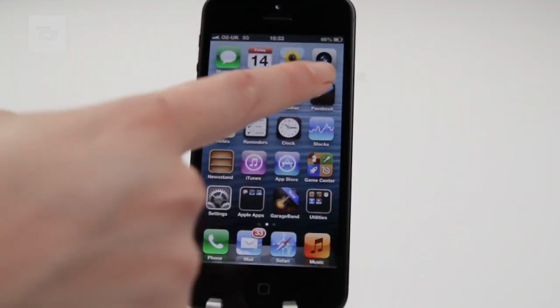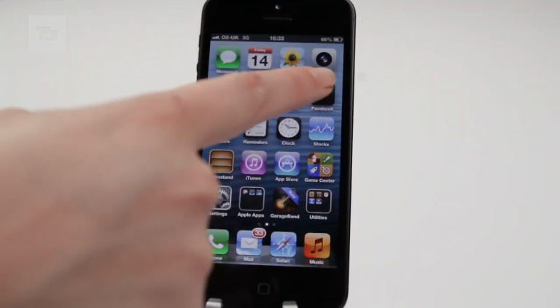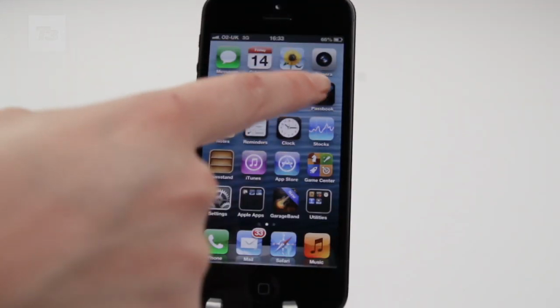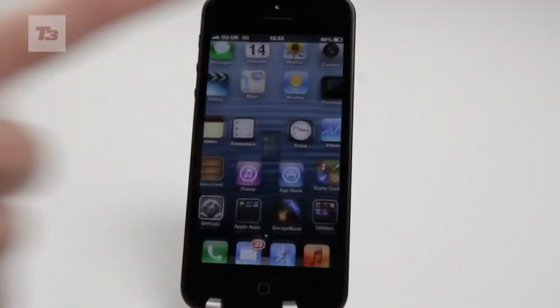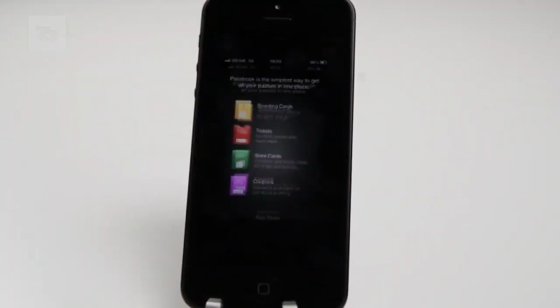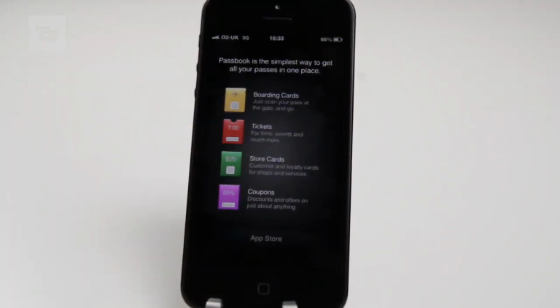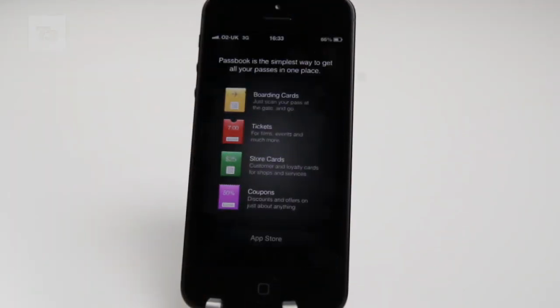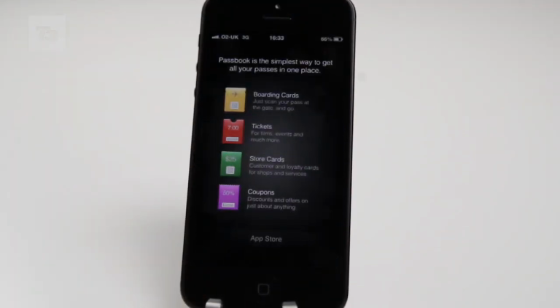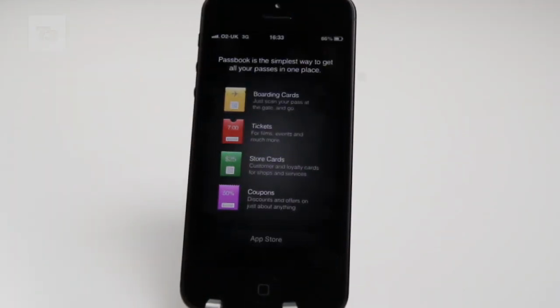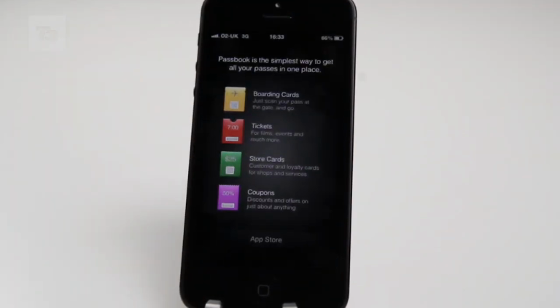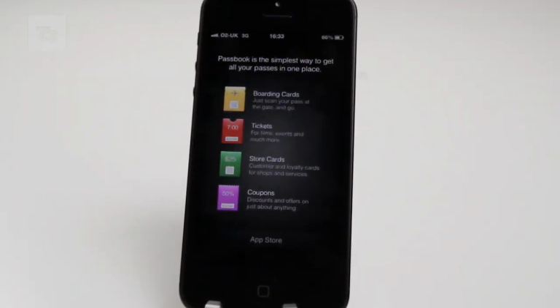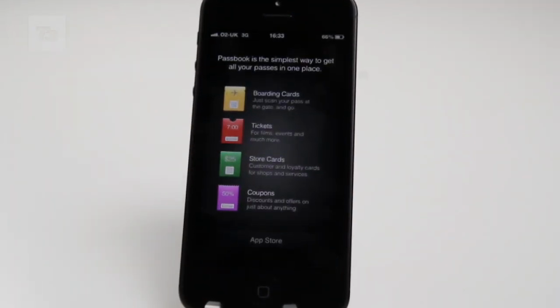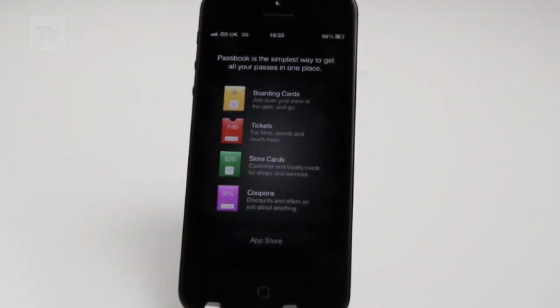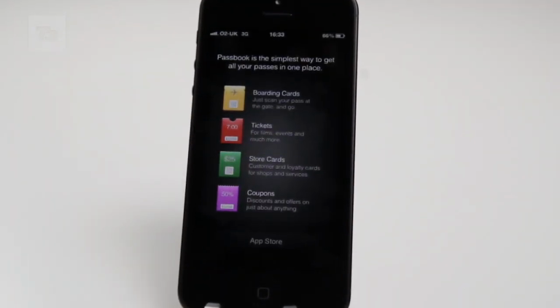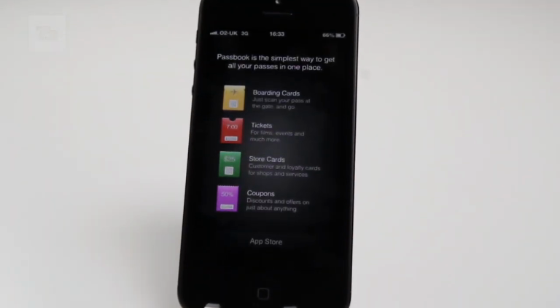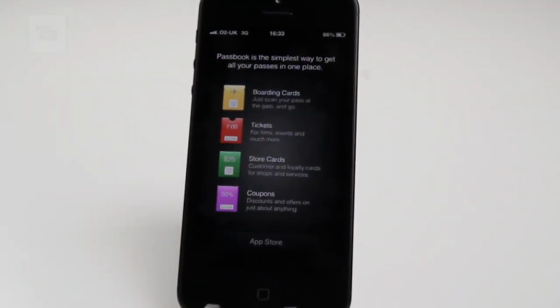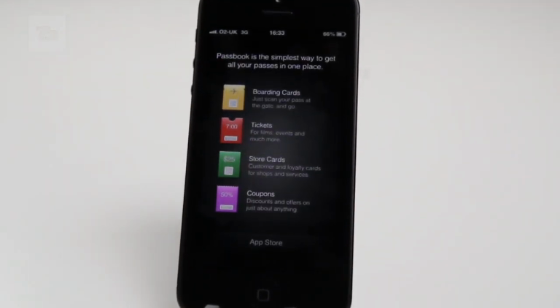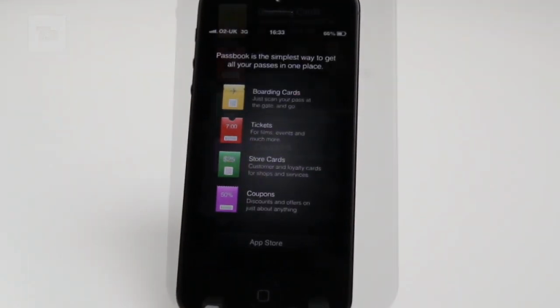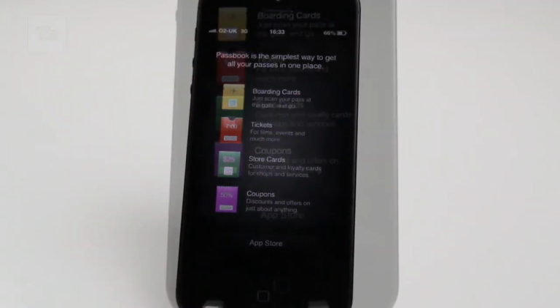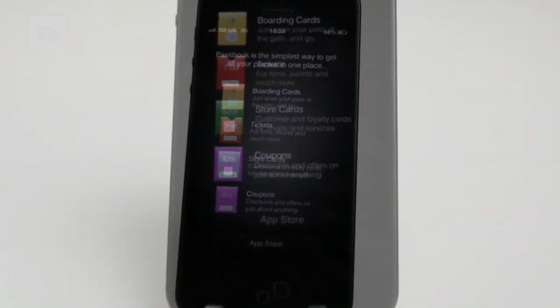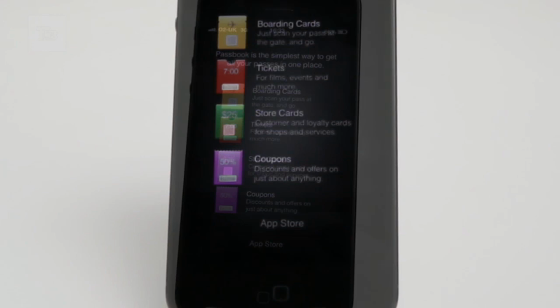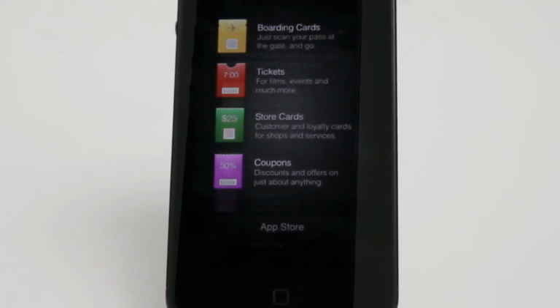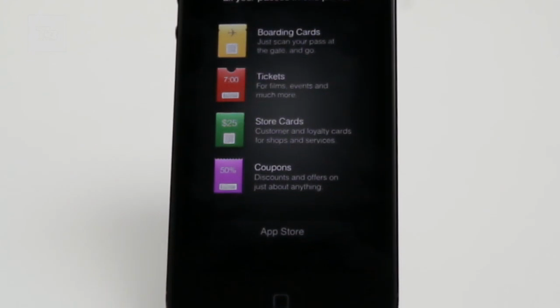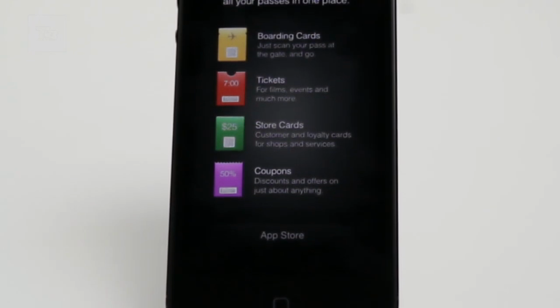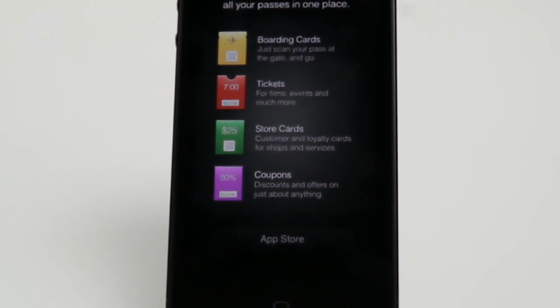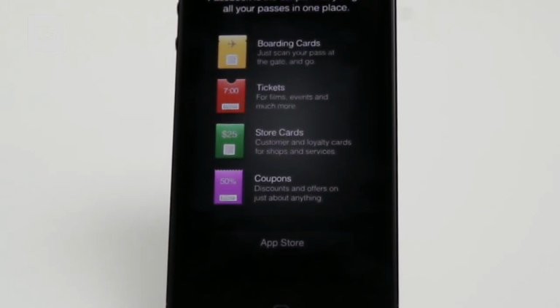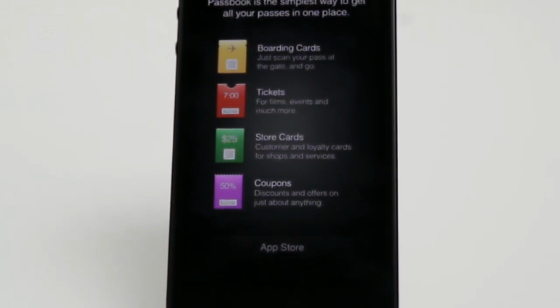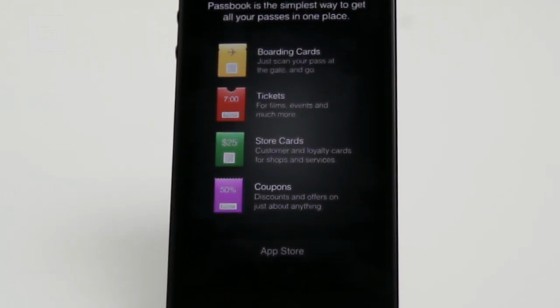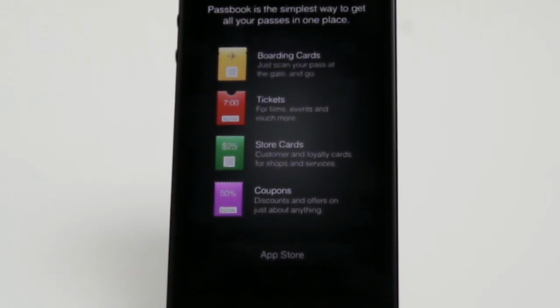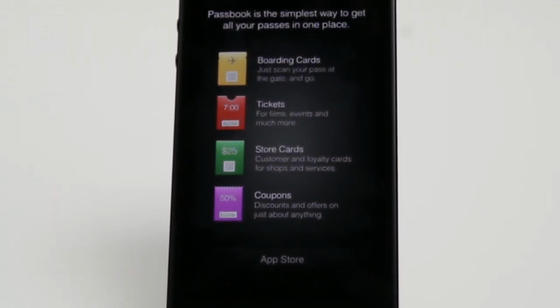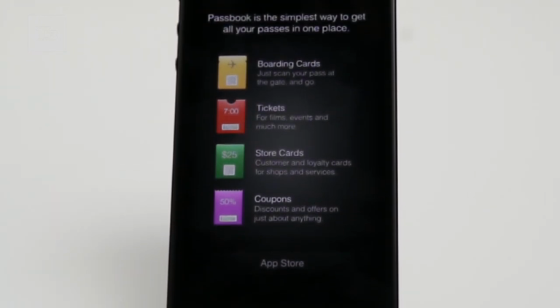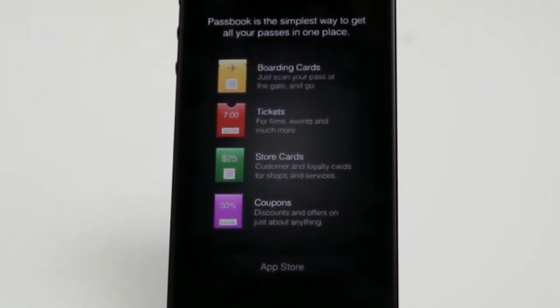Passbook lets you store all your tickets and boarding passes in one place, so no need to worry about forgetting paper tickets.